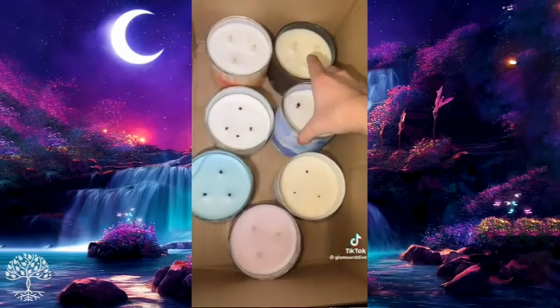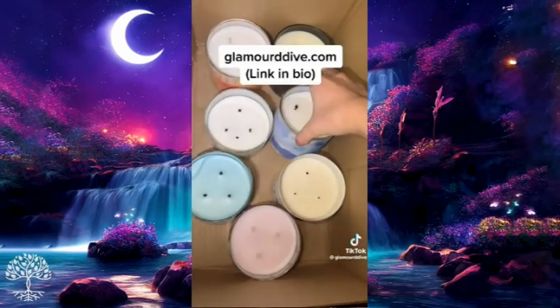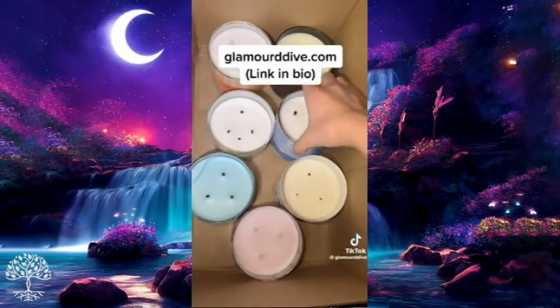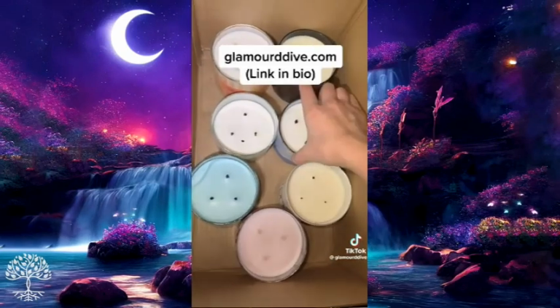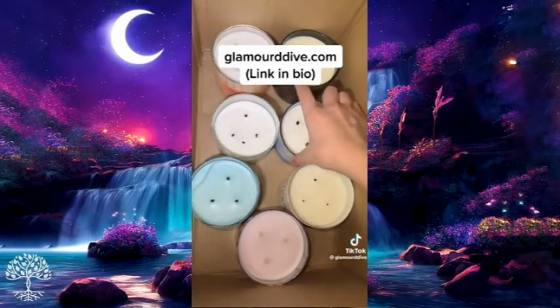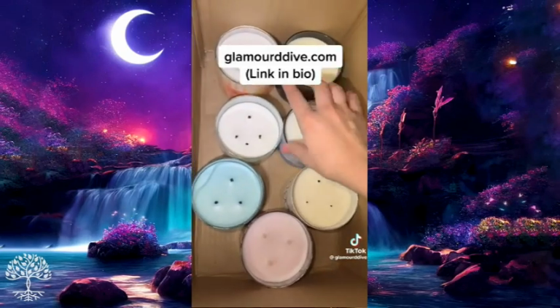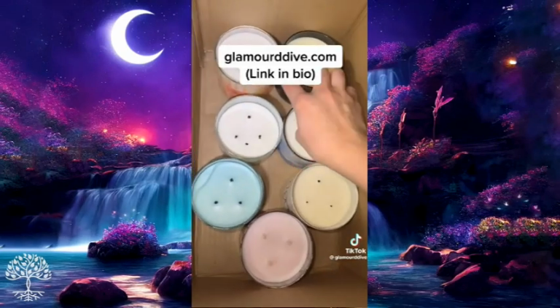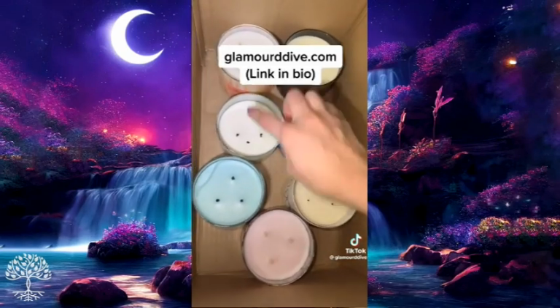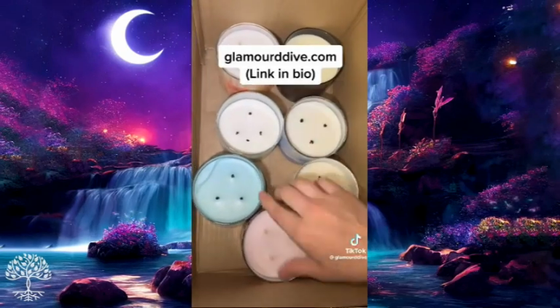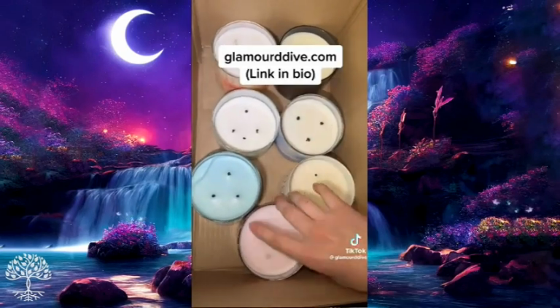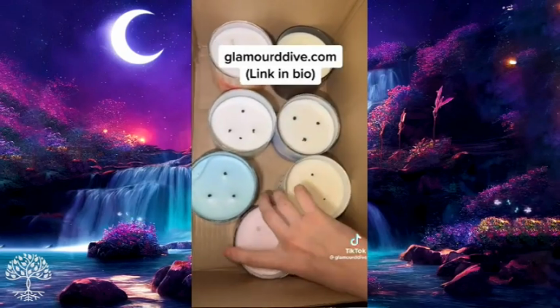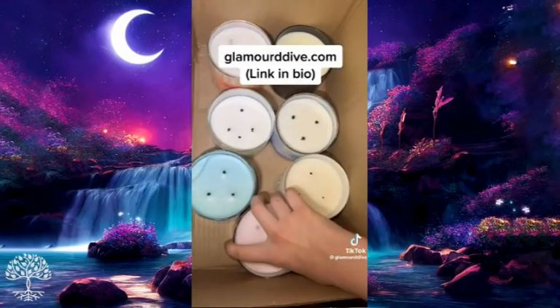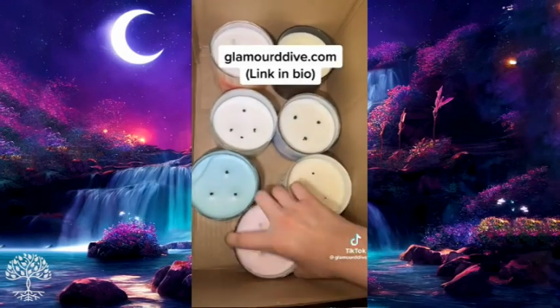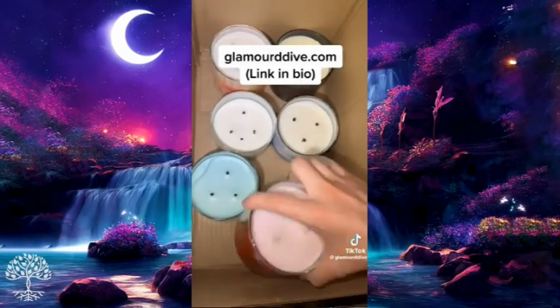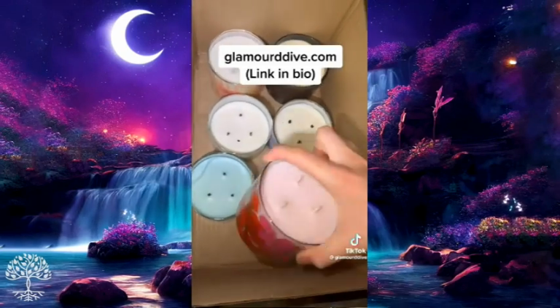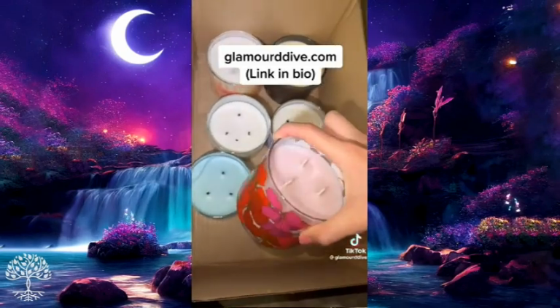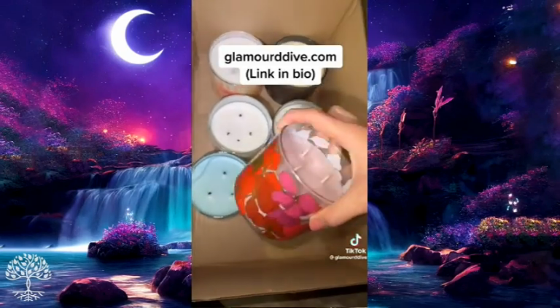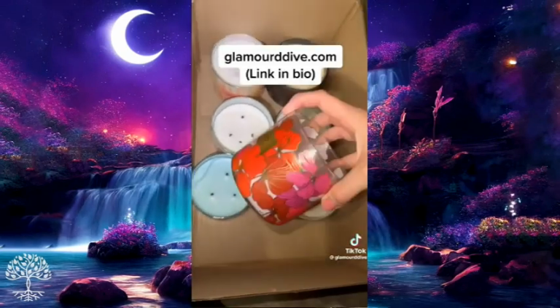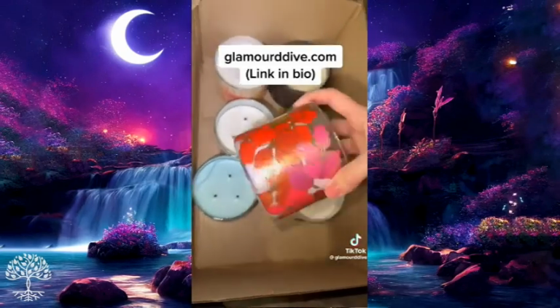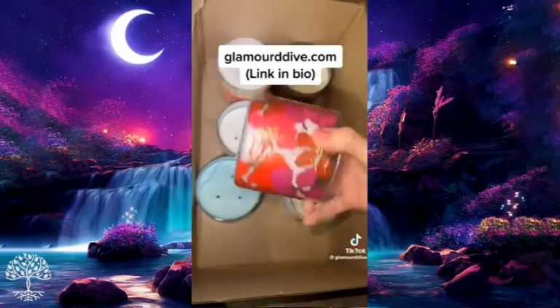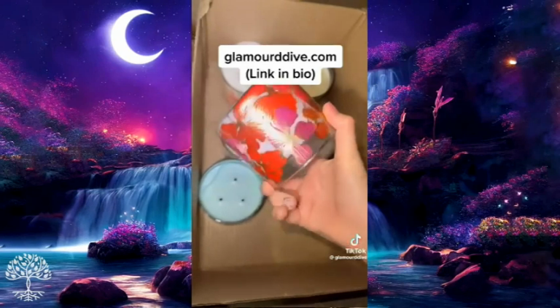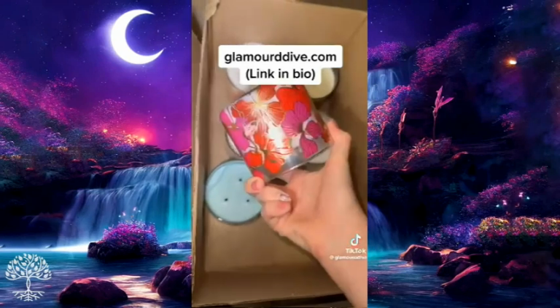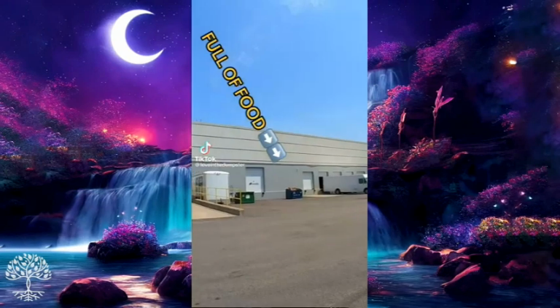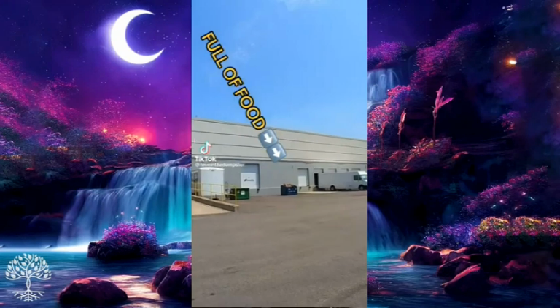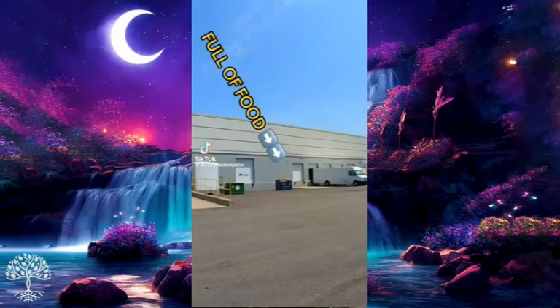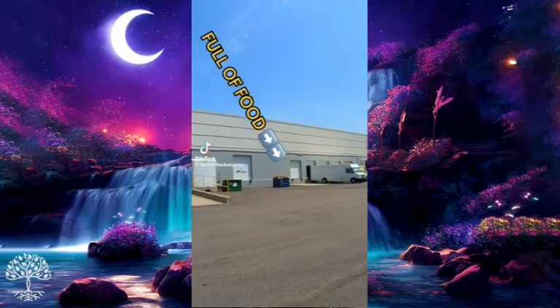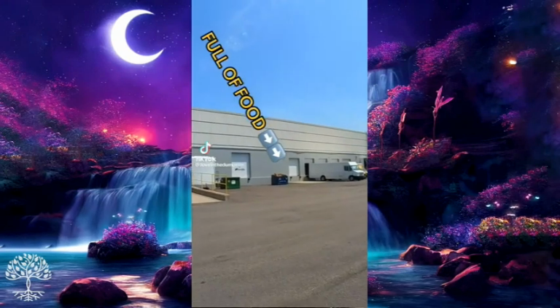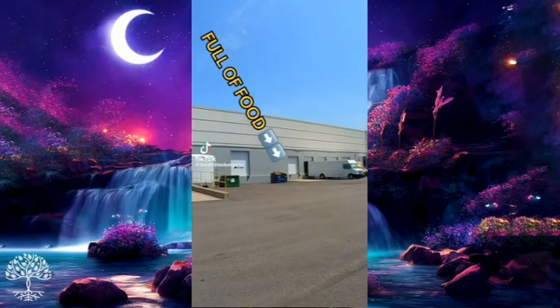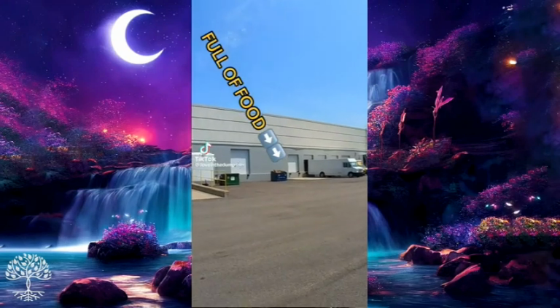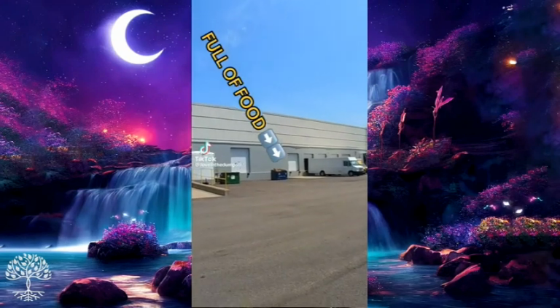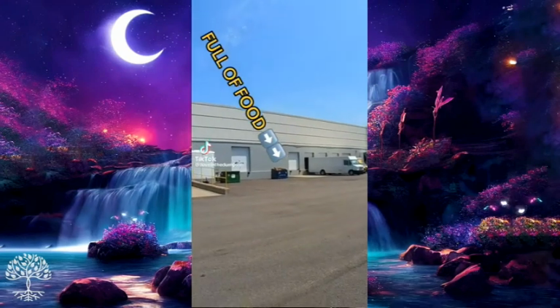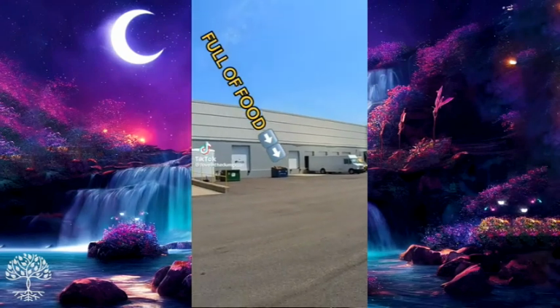Don't forget to check out my website and shop my finds at glamourdive.com.